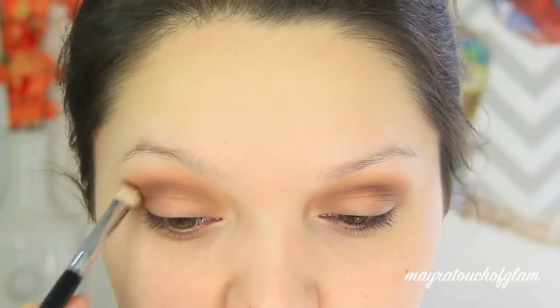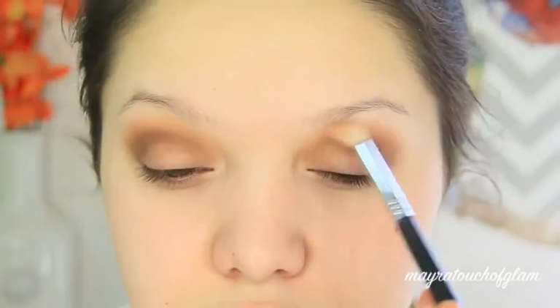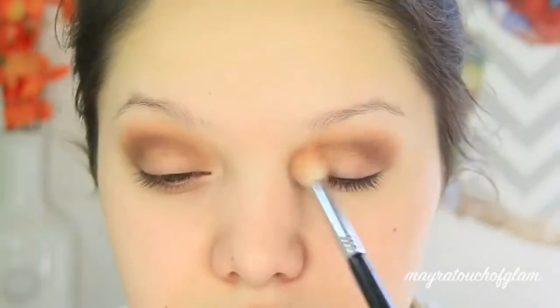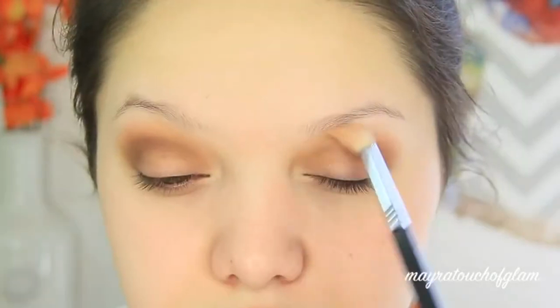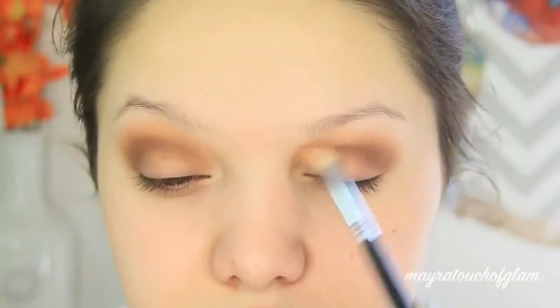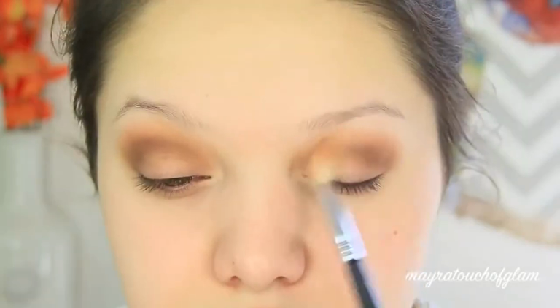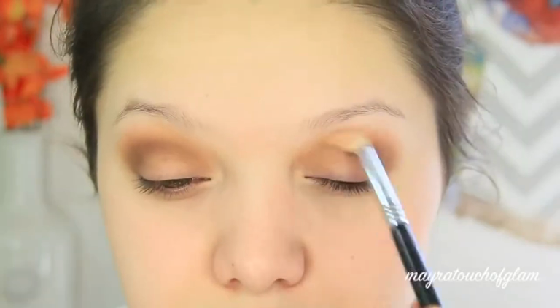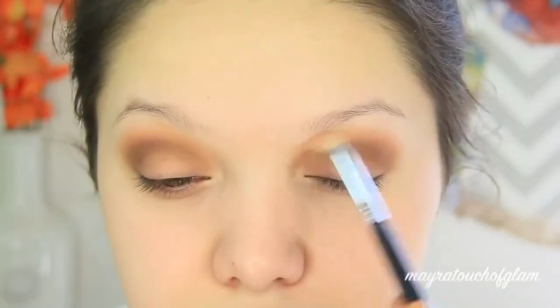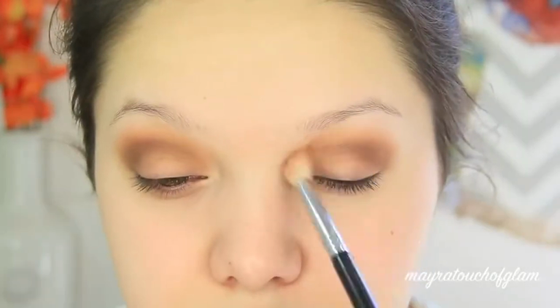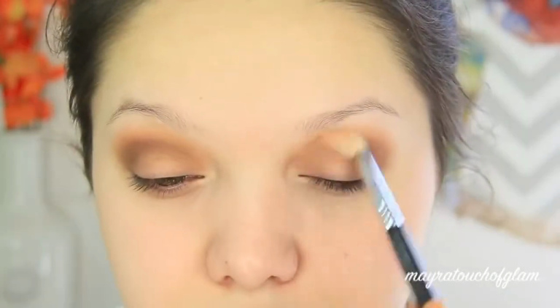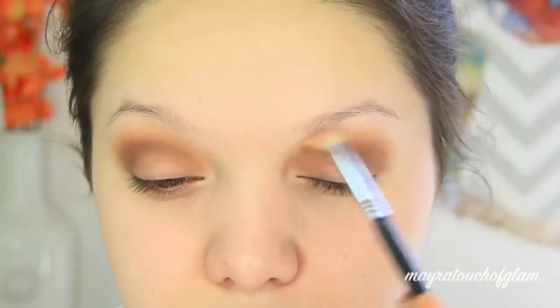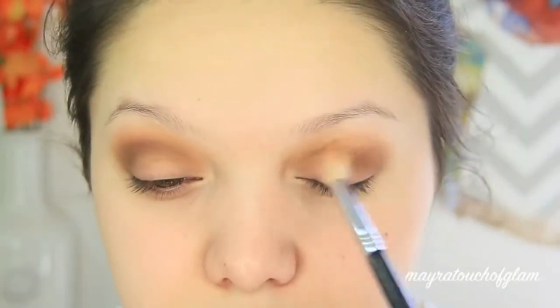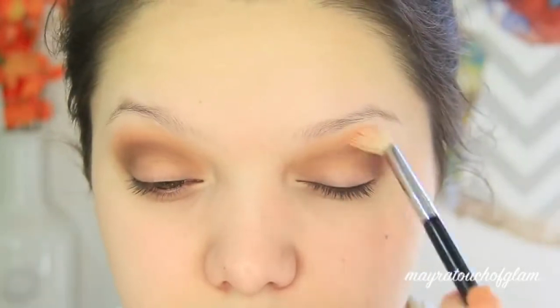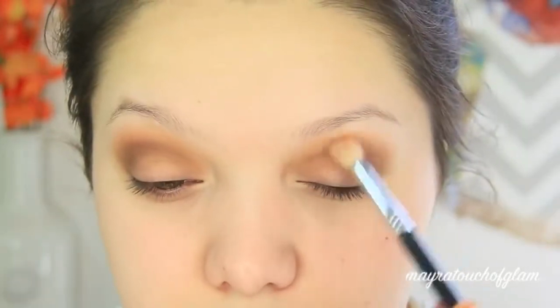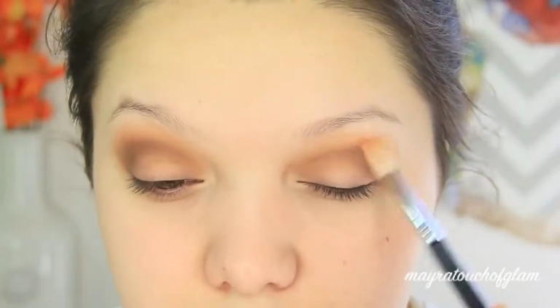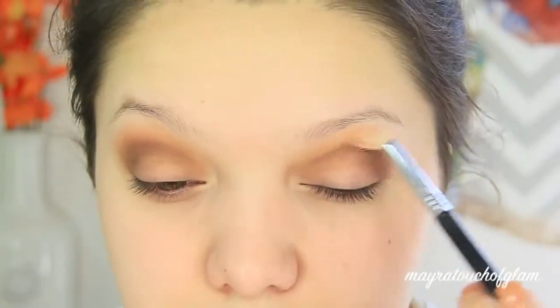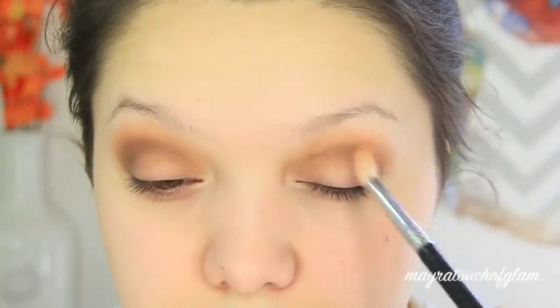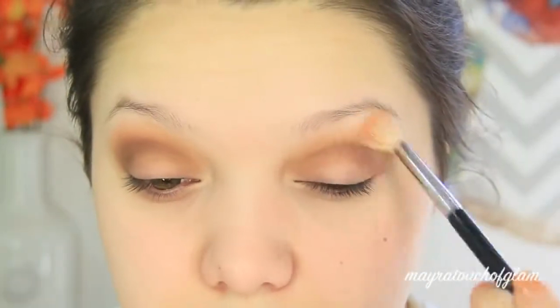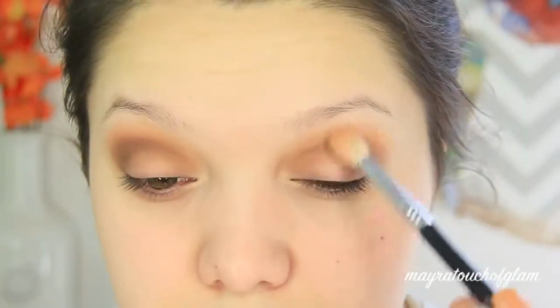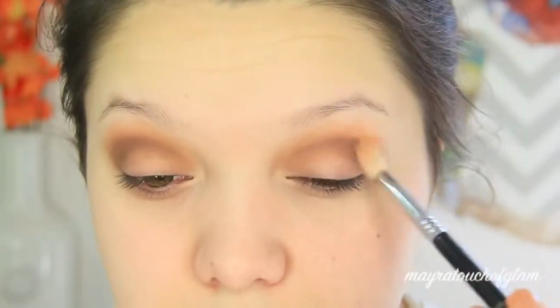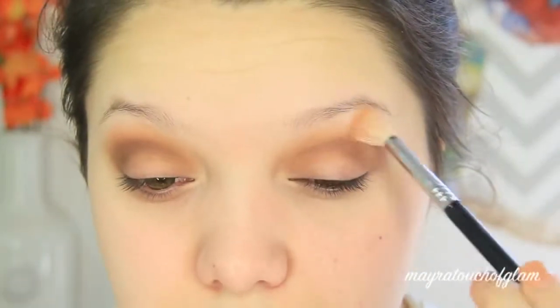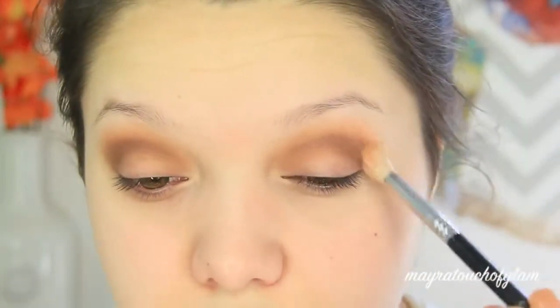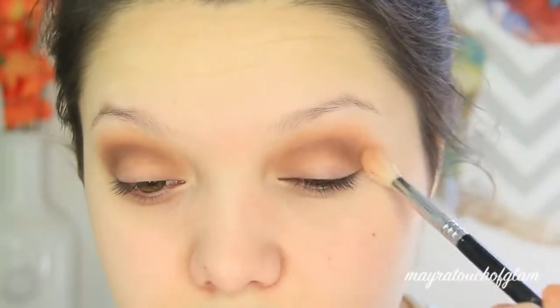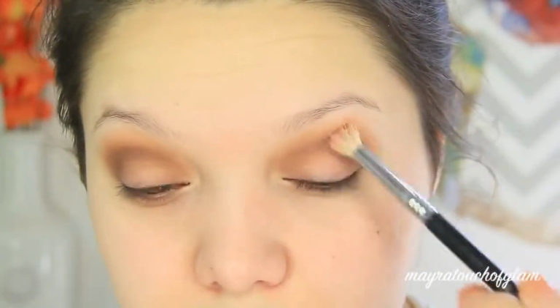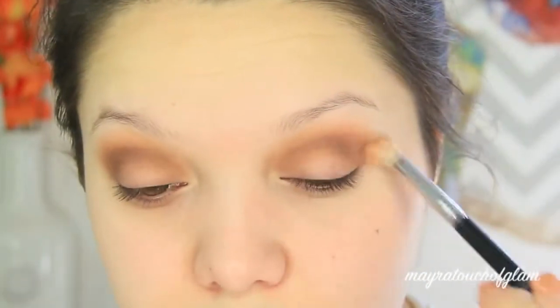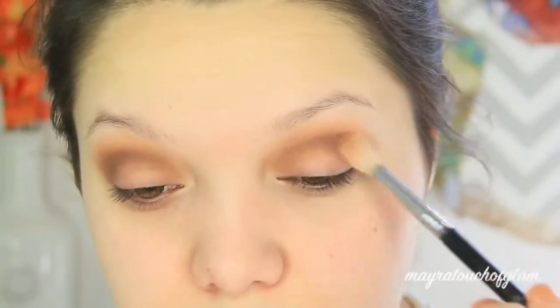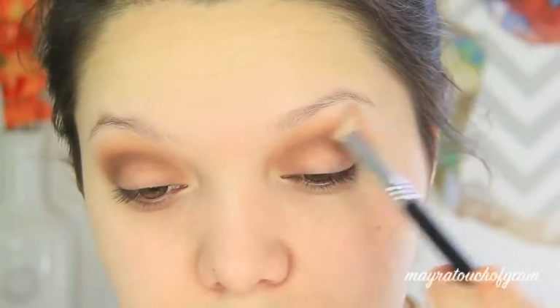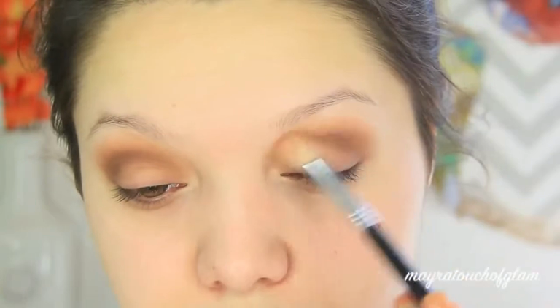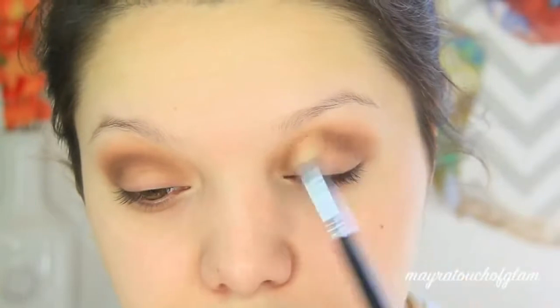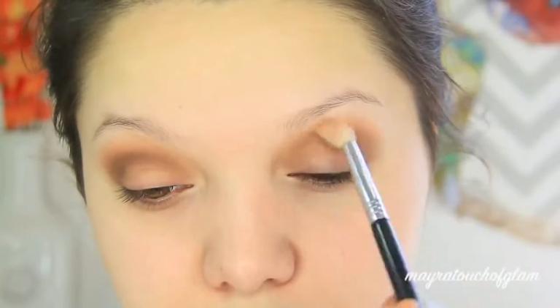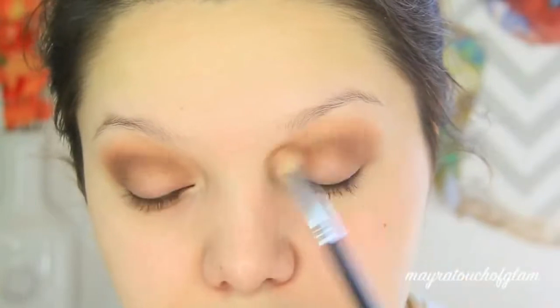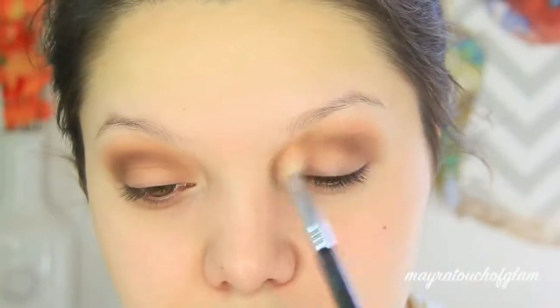I'm taking this dark brown Milani eyeshadow in Brownstone and applying this color directly on the crease with my Sigma E25 brush. Then I'm going in to blend out the eyeshadow with my Sigma E35 brush just to make sure there are no harsh lines.